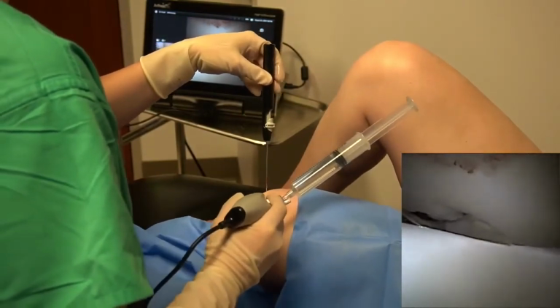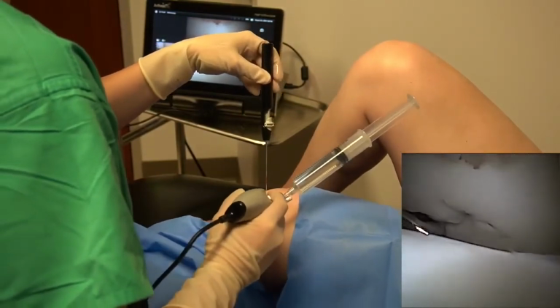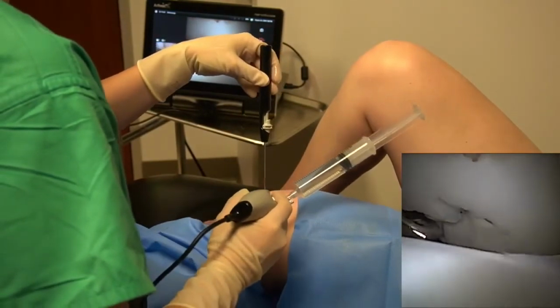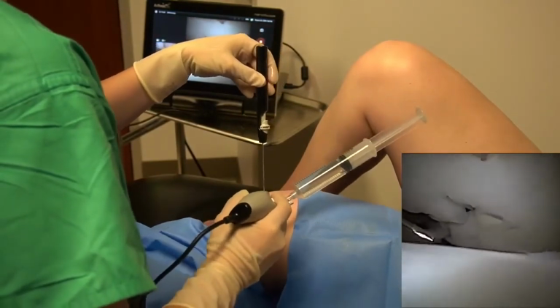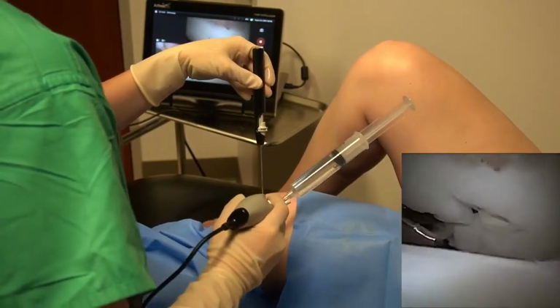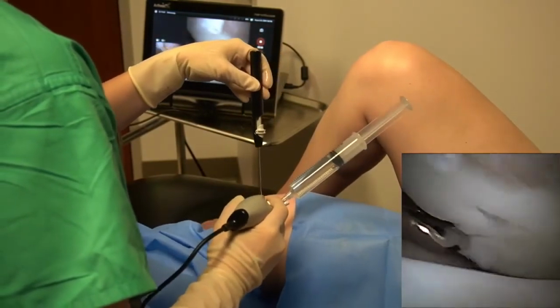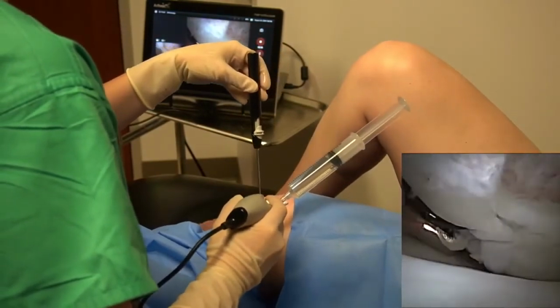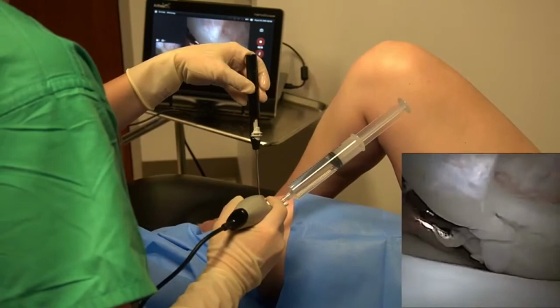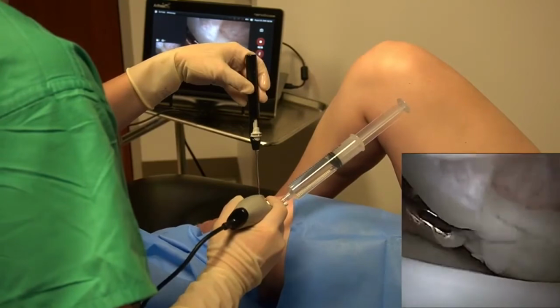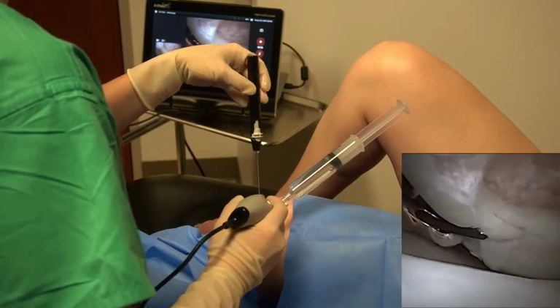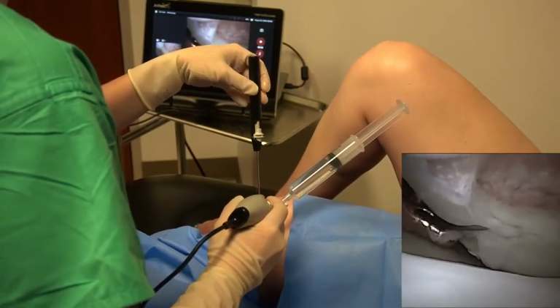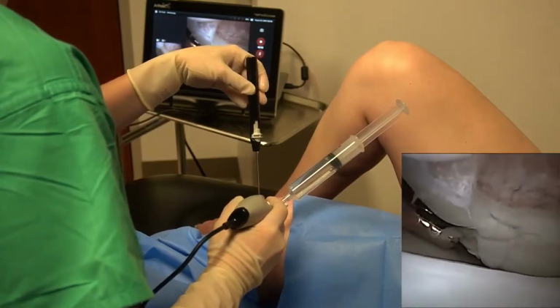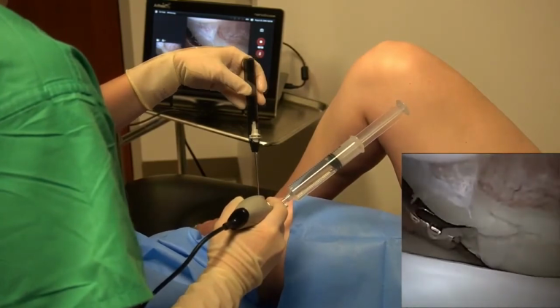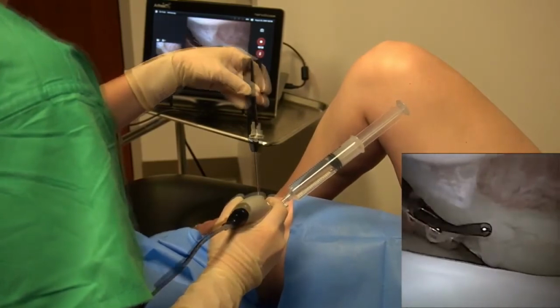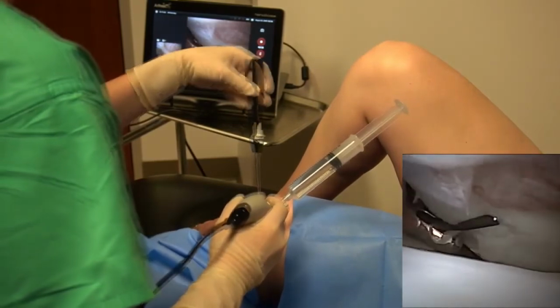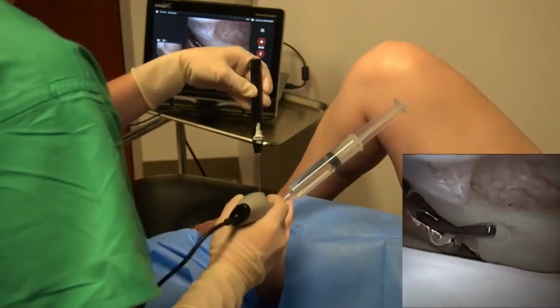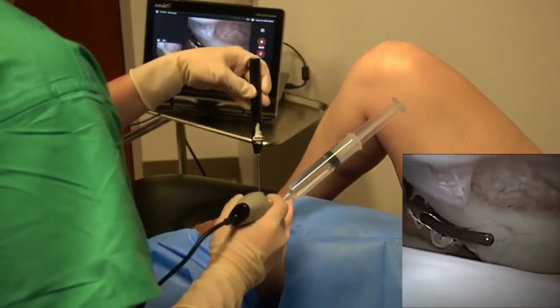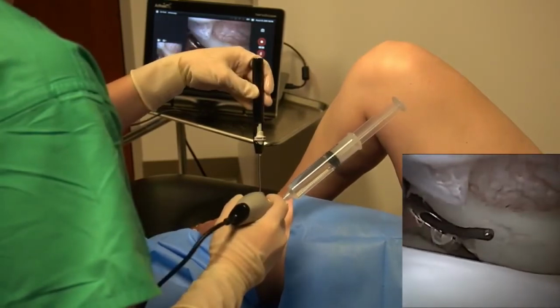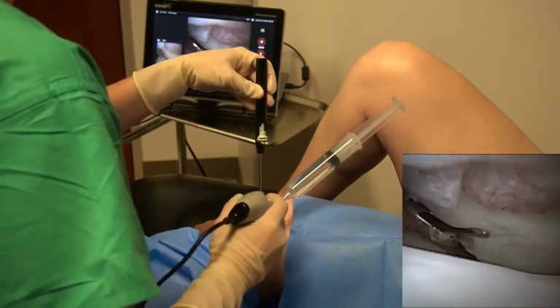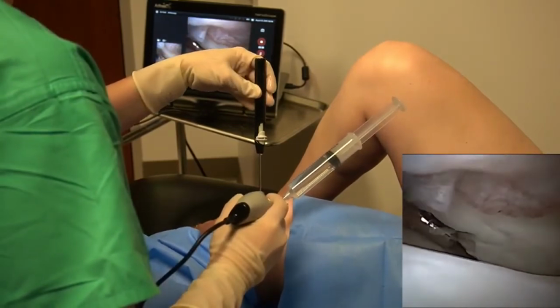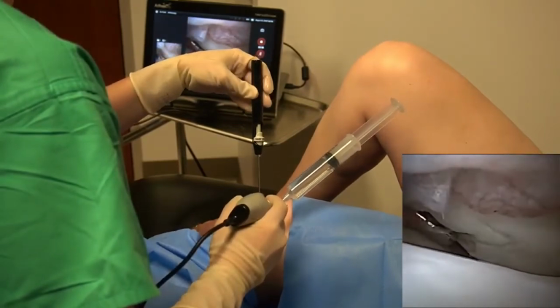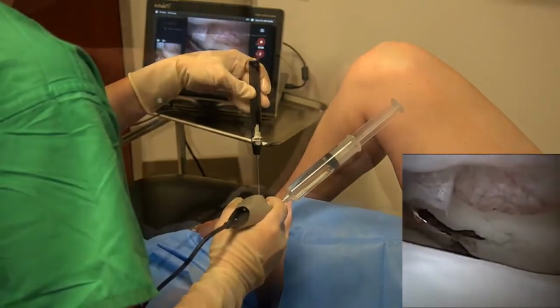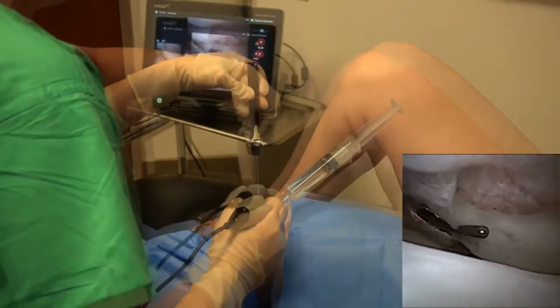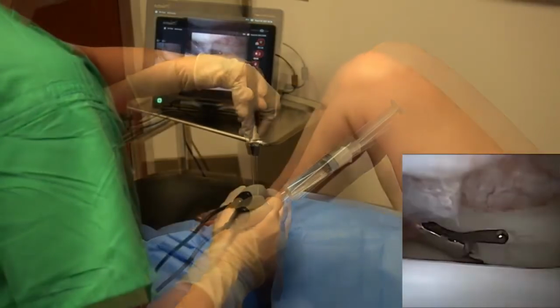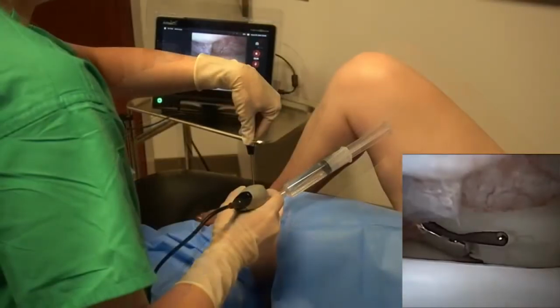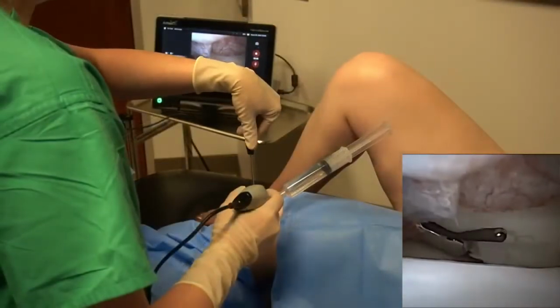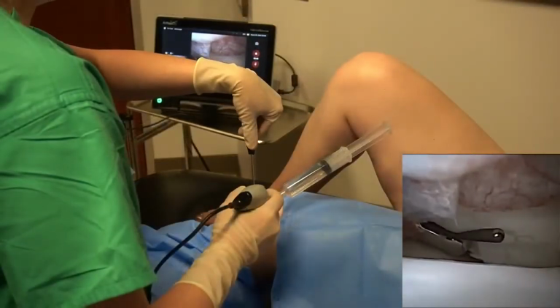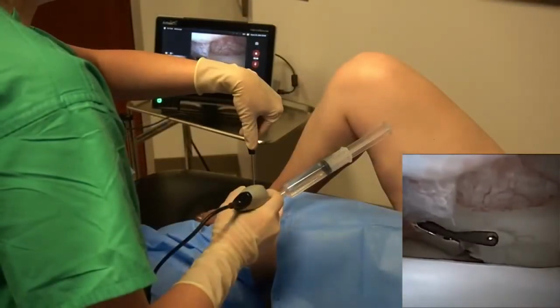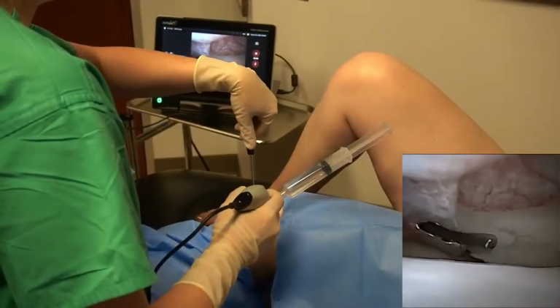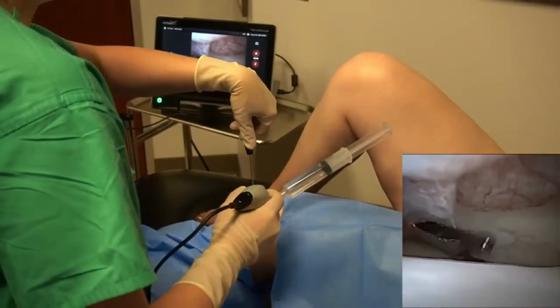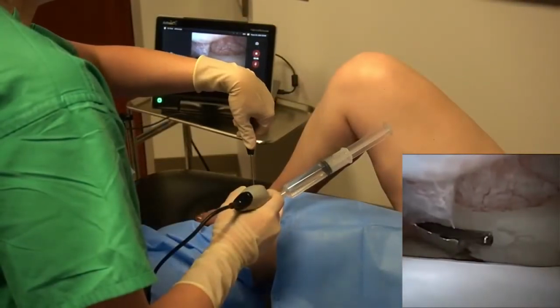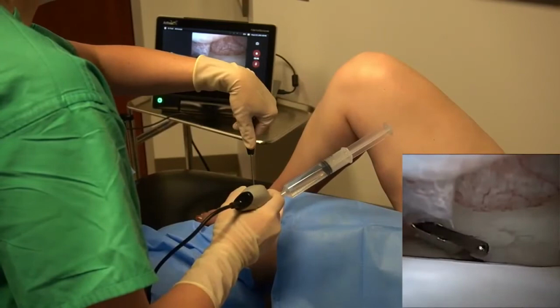If possible, have an assistant available to provide valgus stress or assist in patient knee positioning as the arthroscopy is being performed.